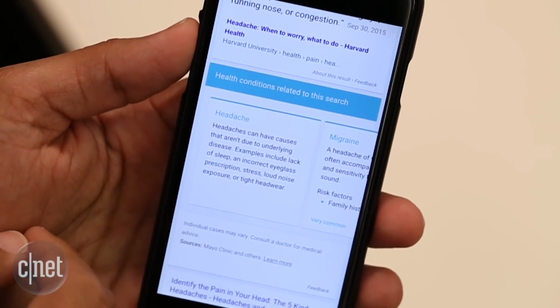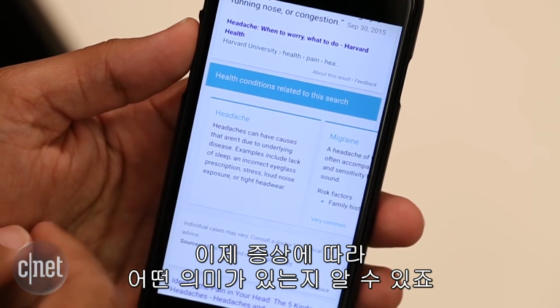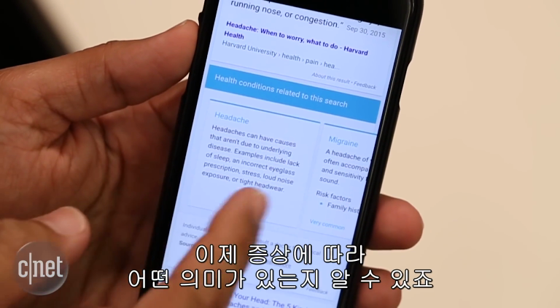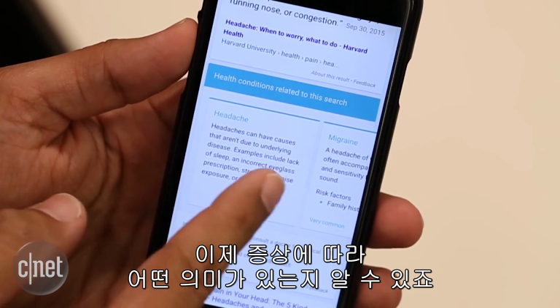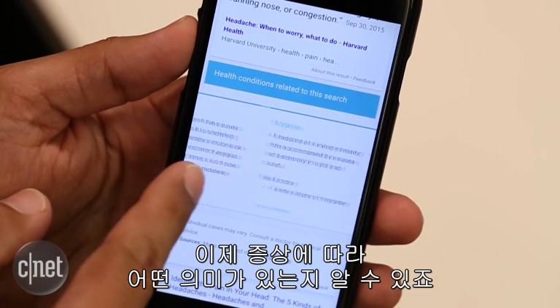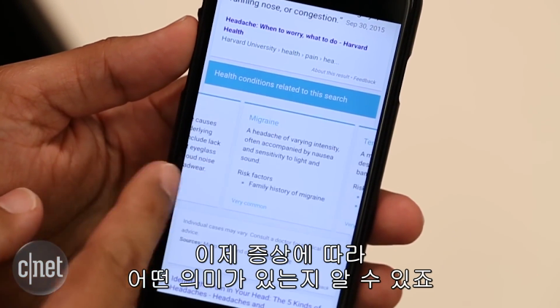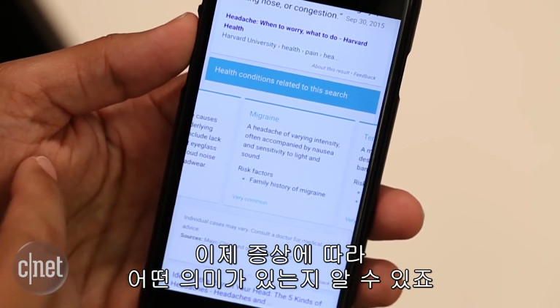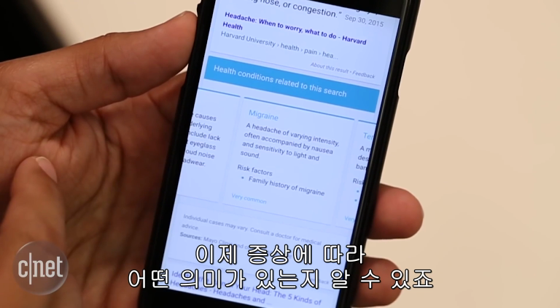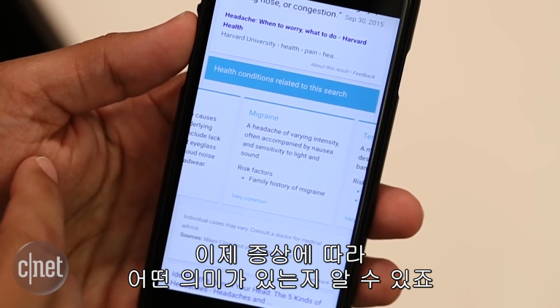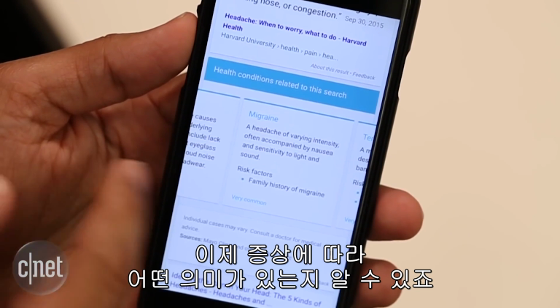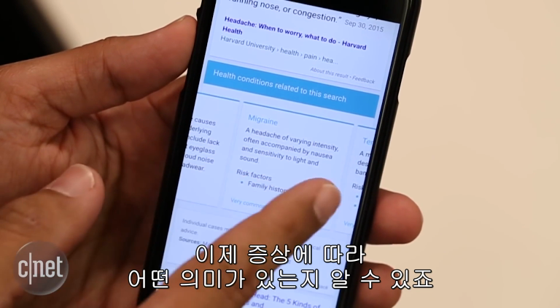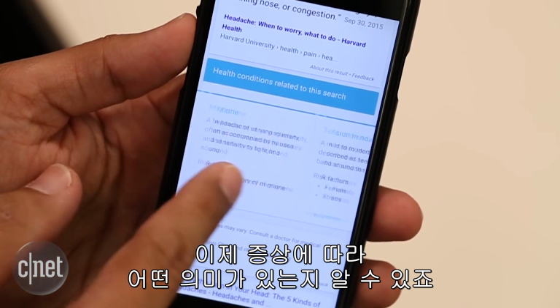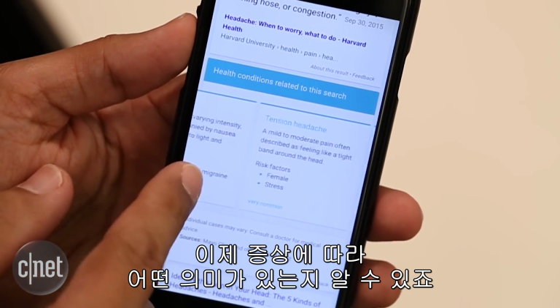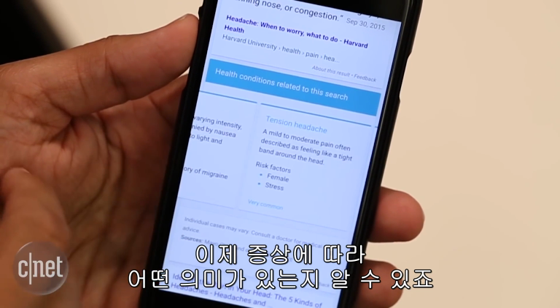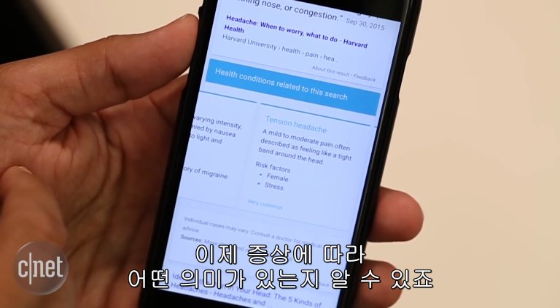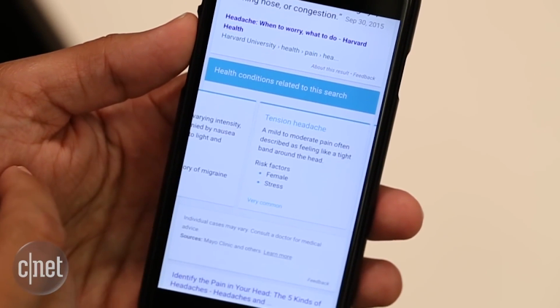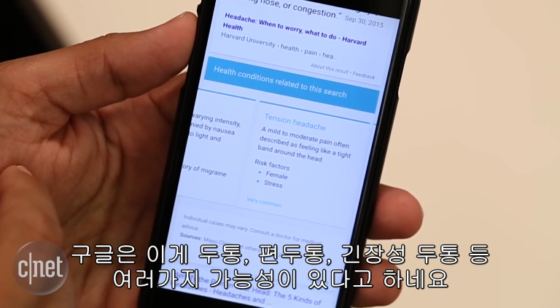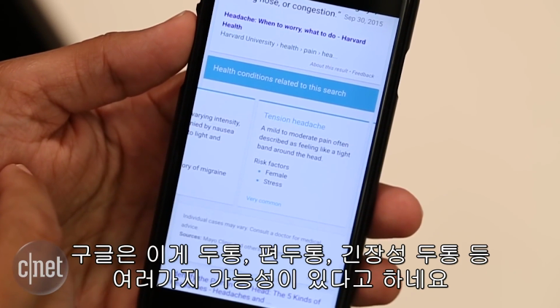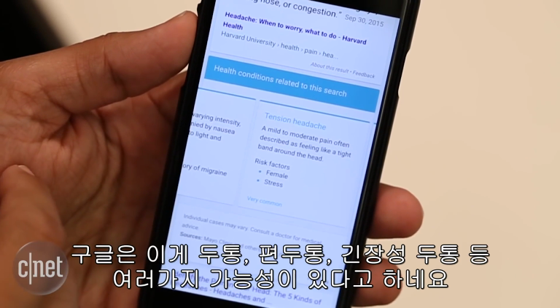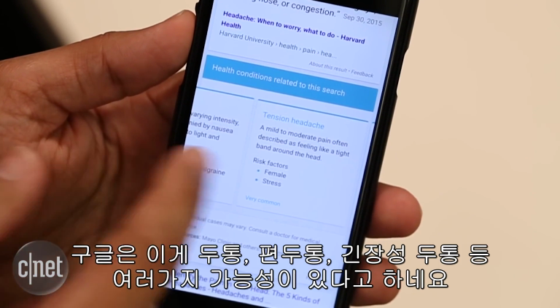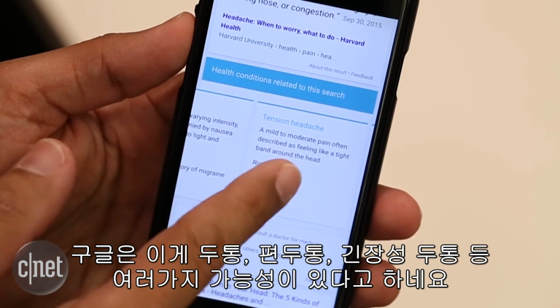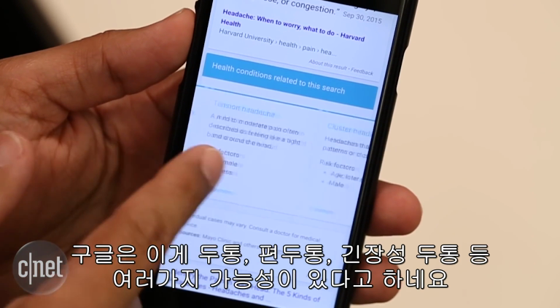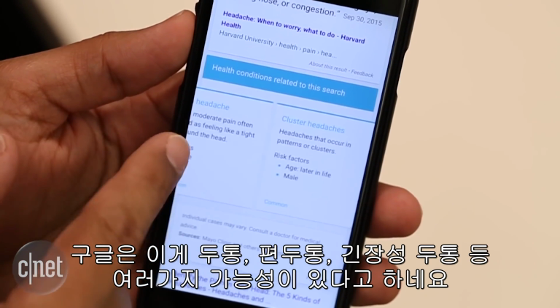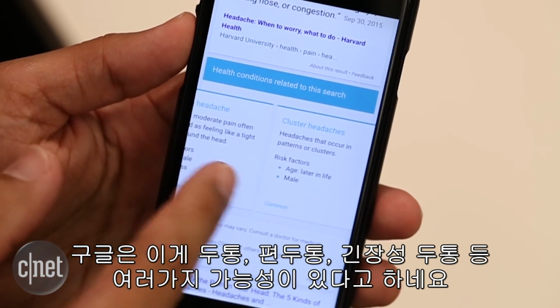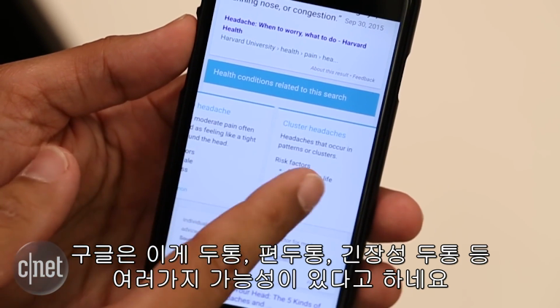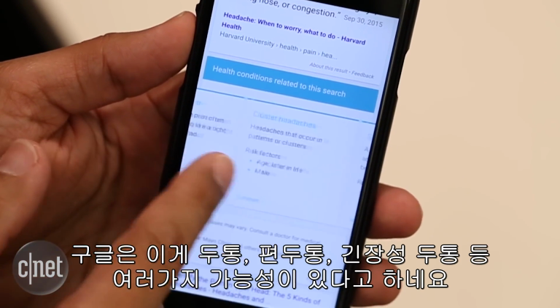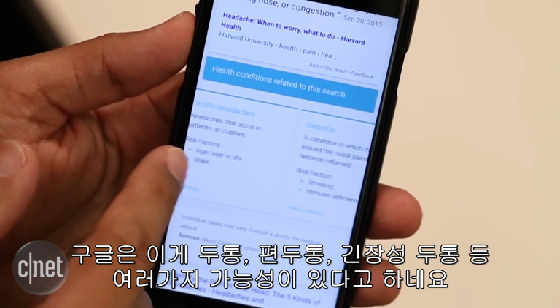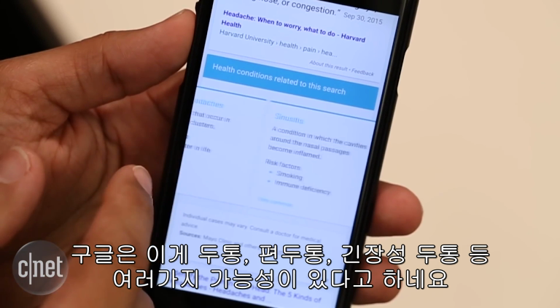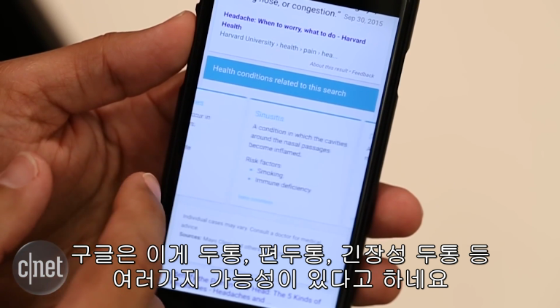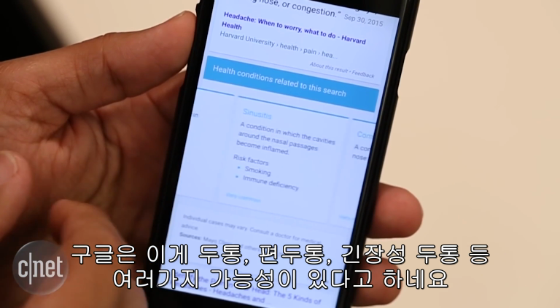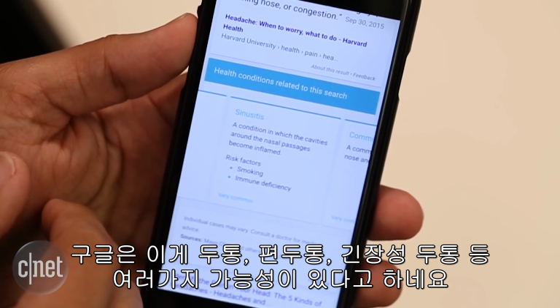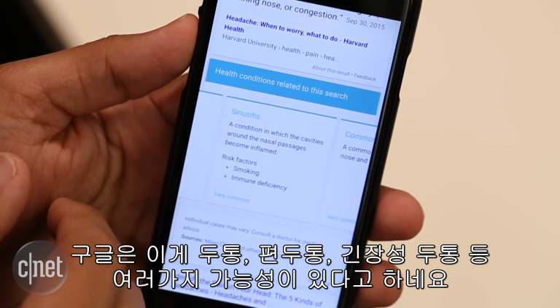You'll be presented with cards explaining what your symptom could mean. Google says it could be a headache, migraine, tension headache, and a whole lot of other options.